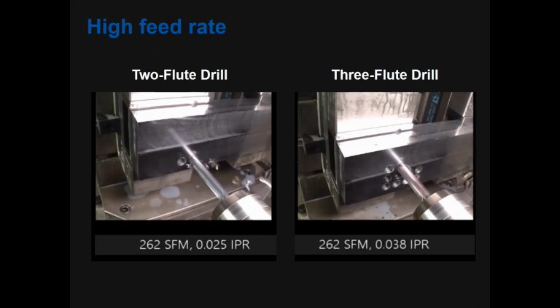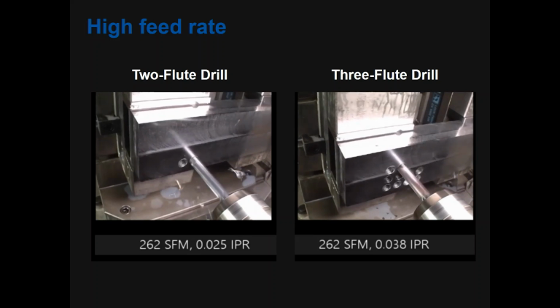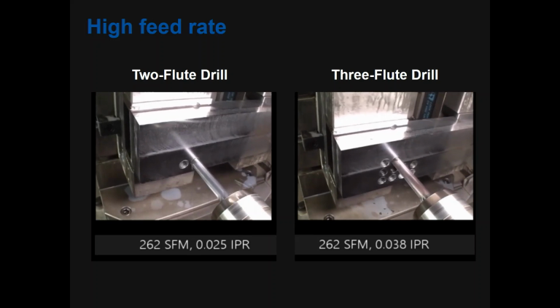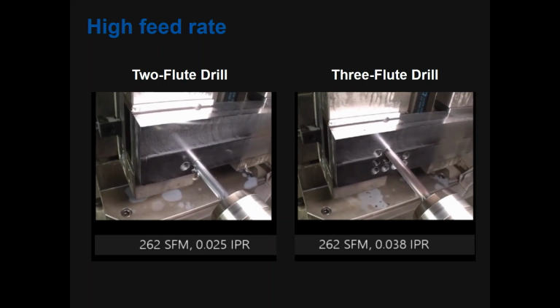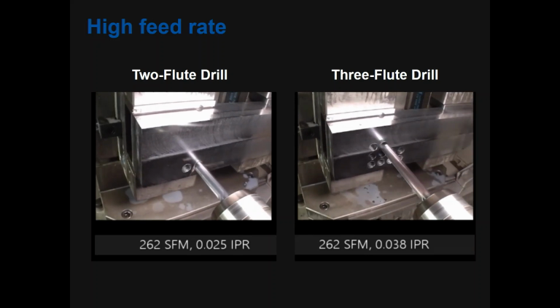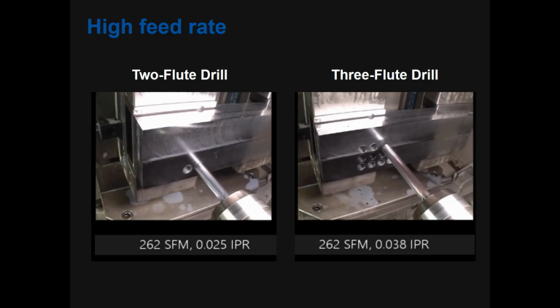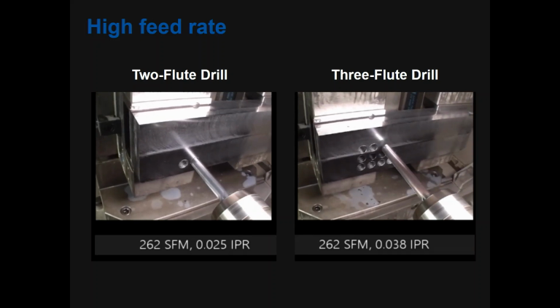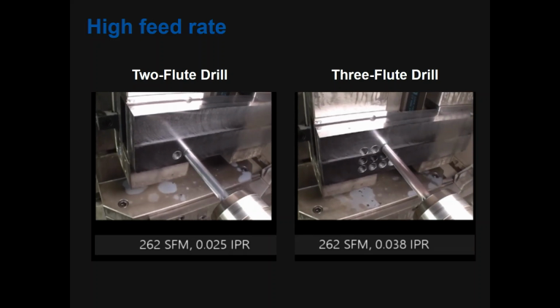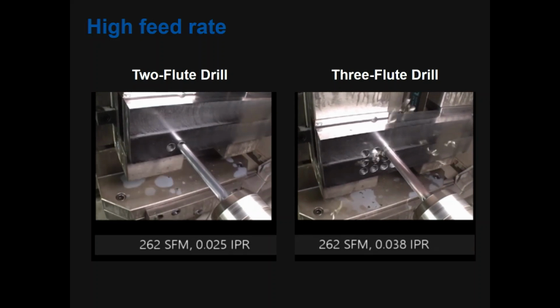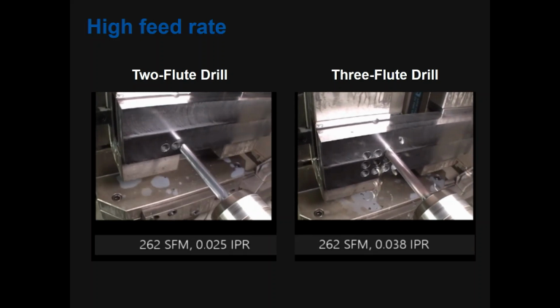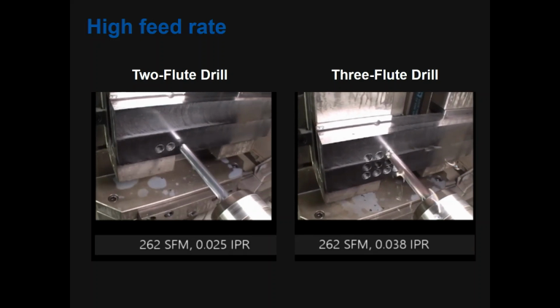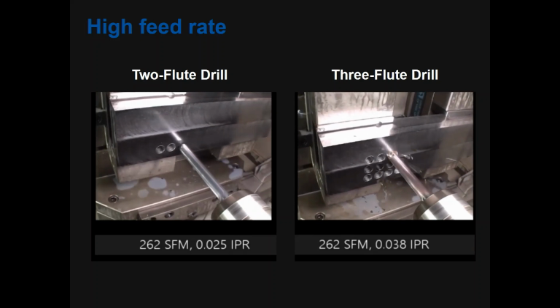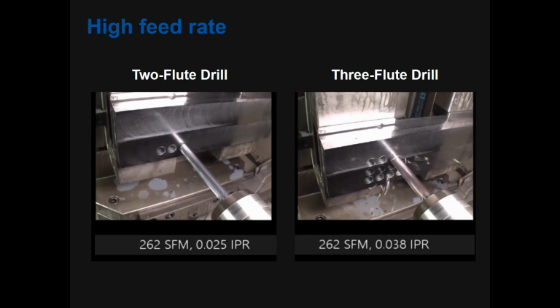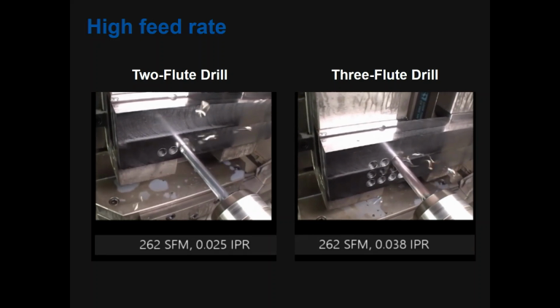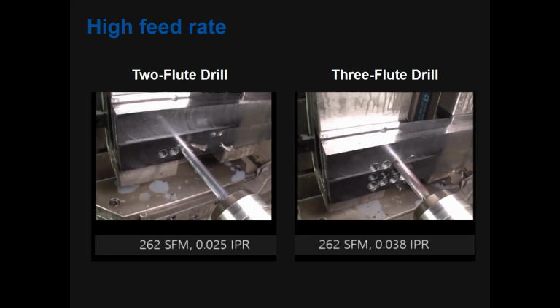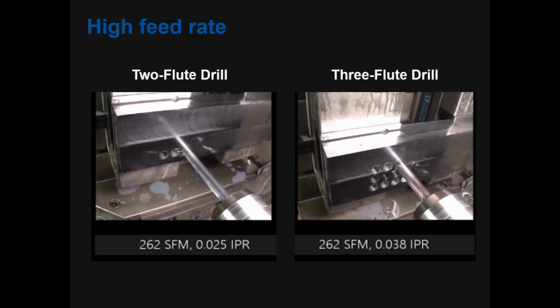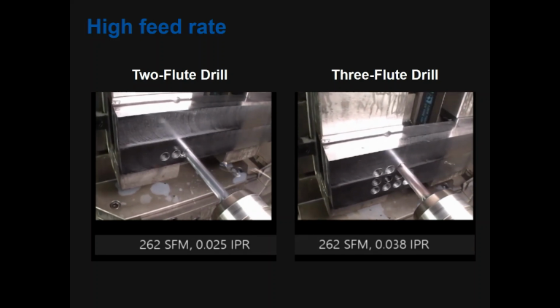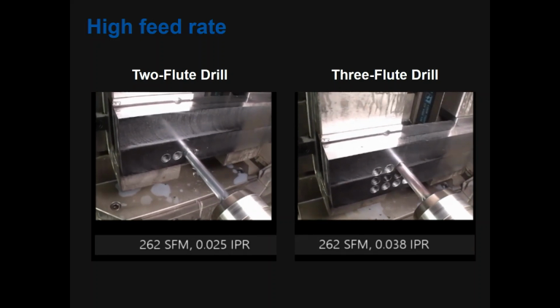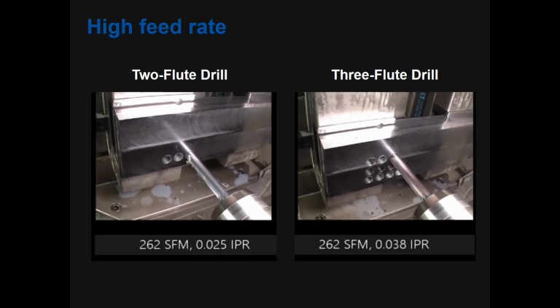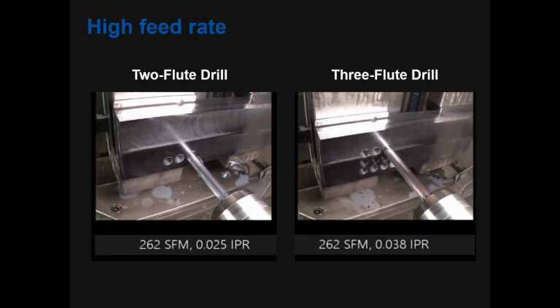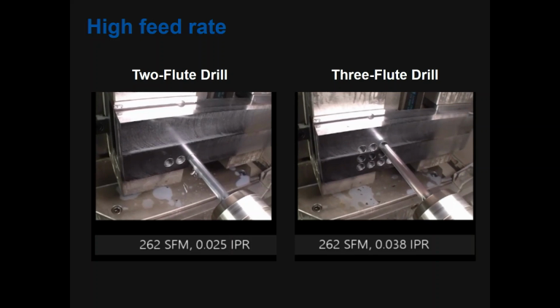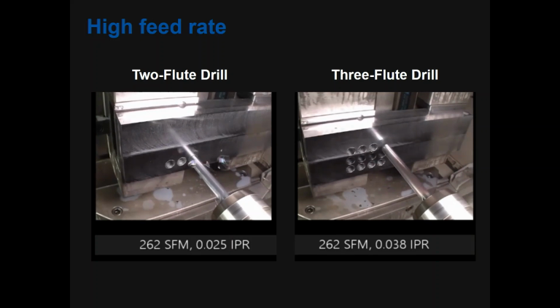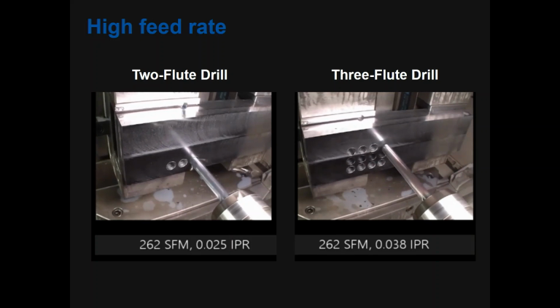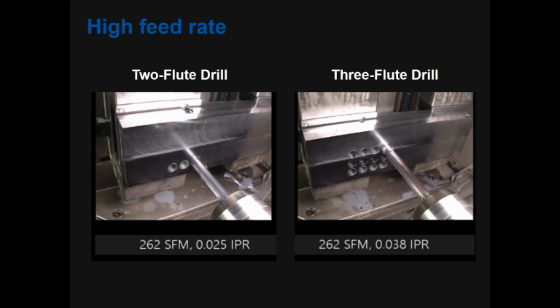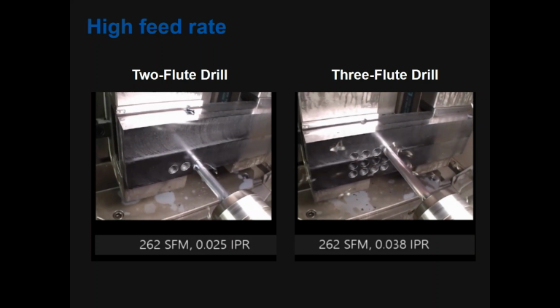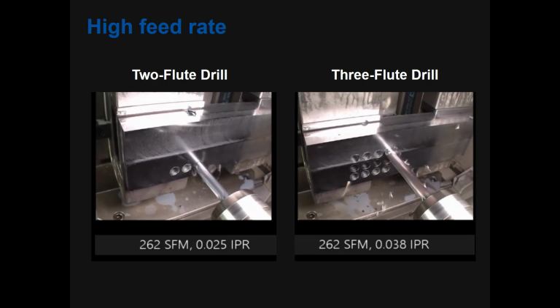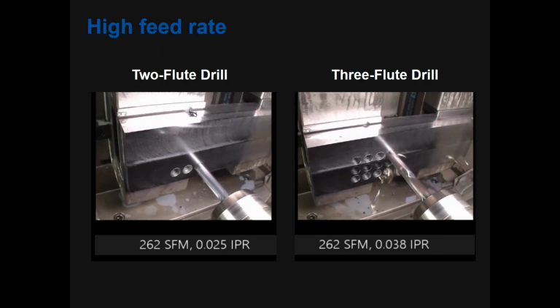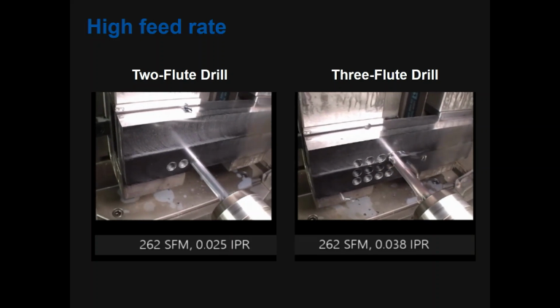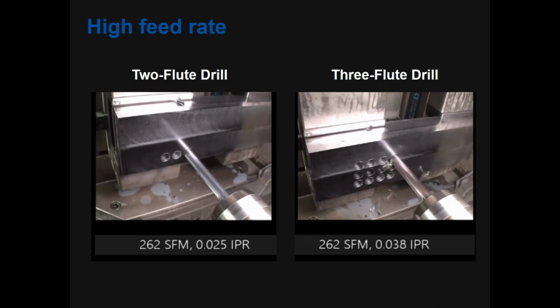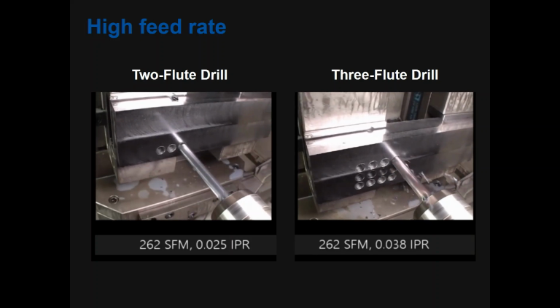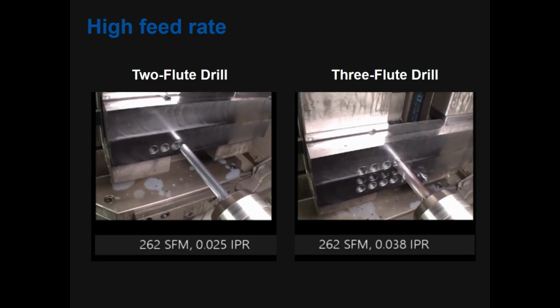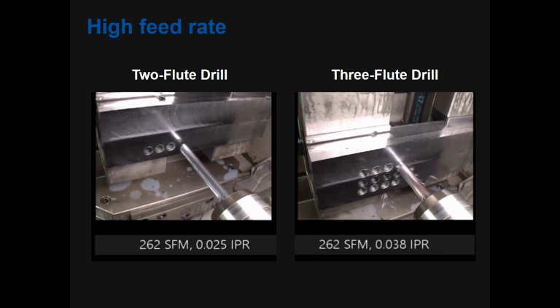3-flute drills allow you to process holes one and a half to two times faster than a conventional 2-flute drill, while also increasing tool life.